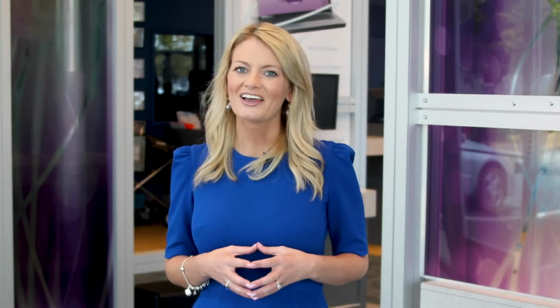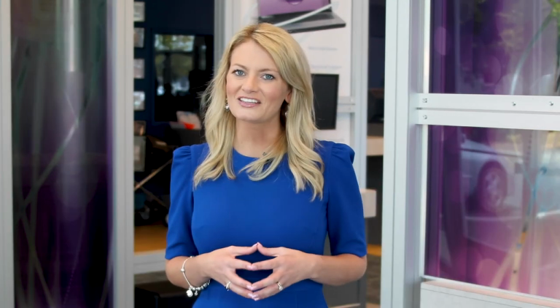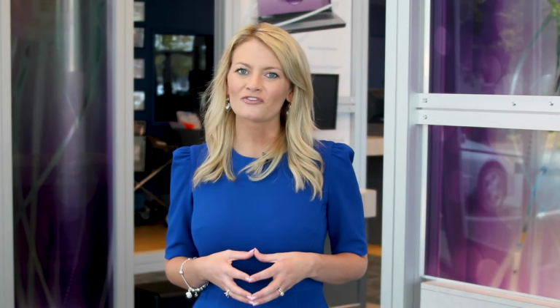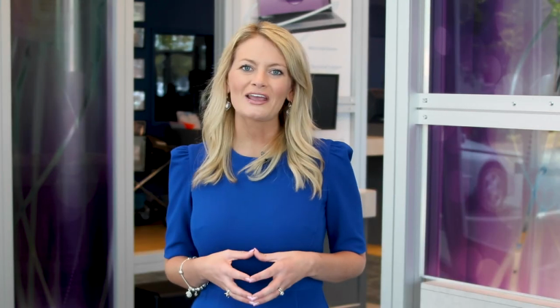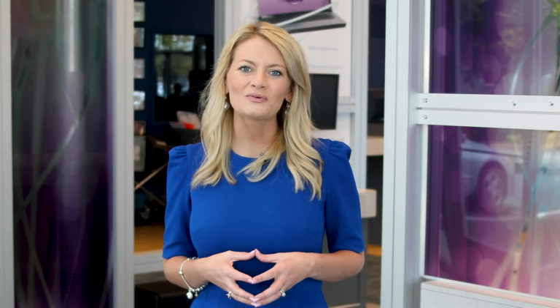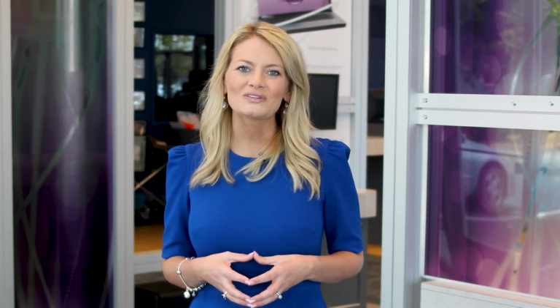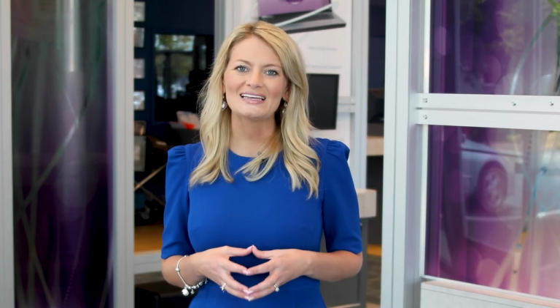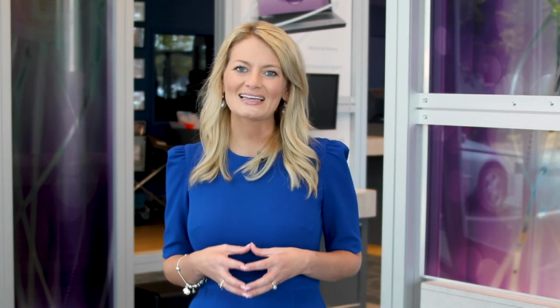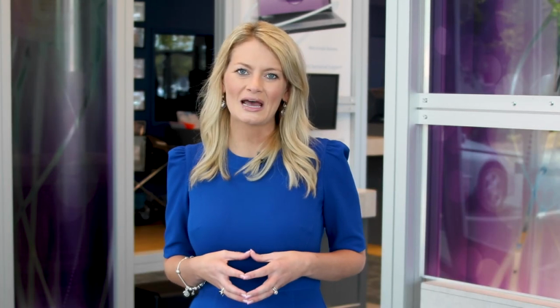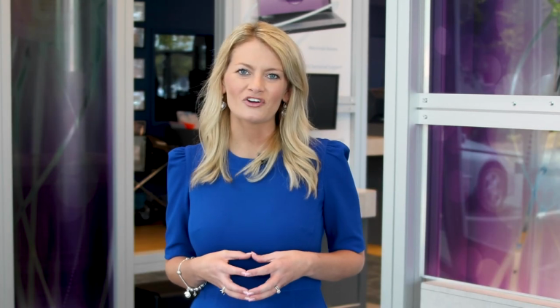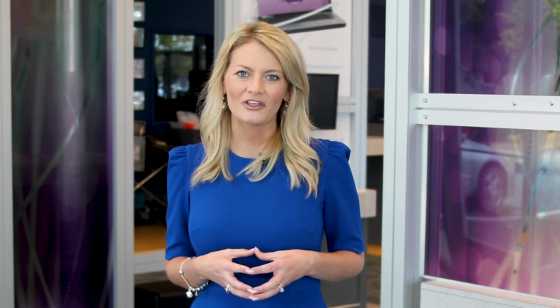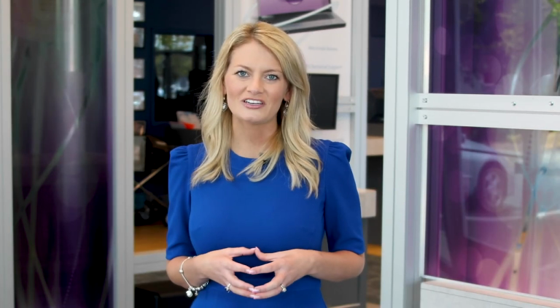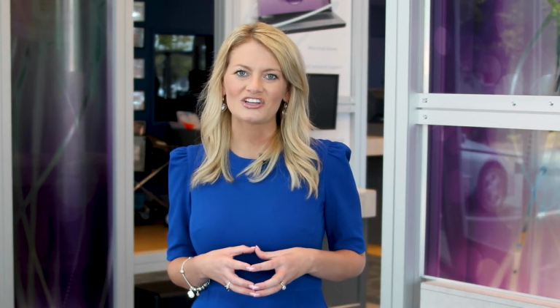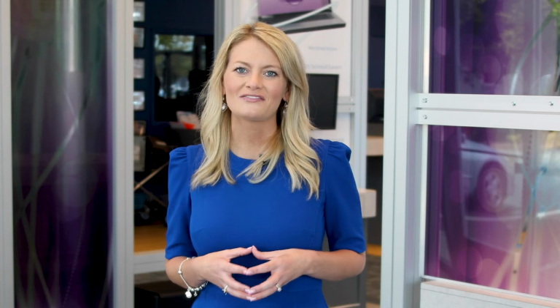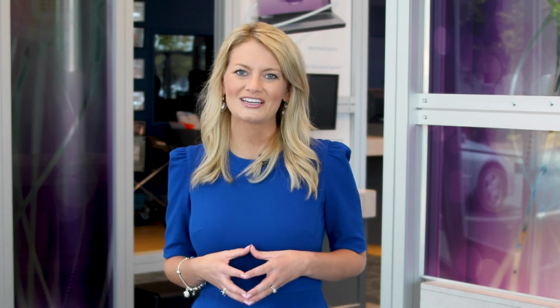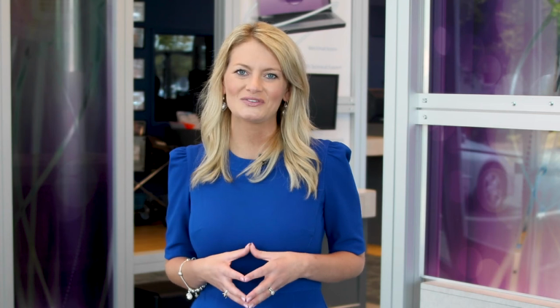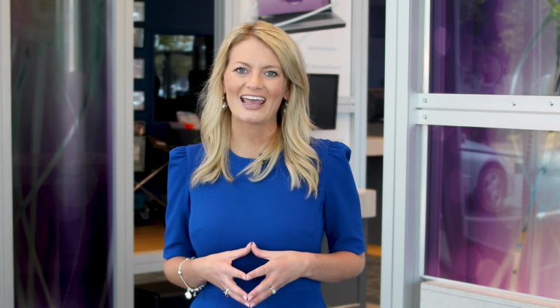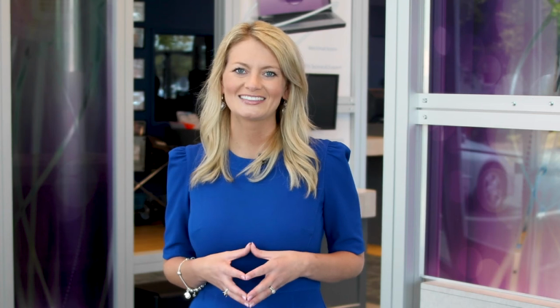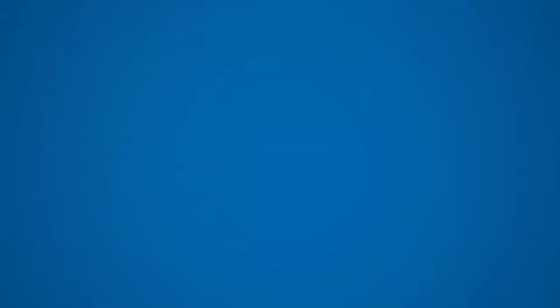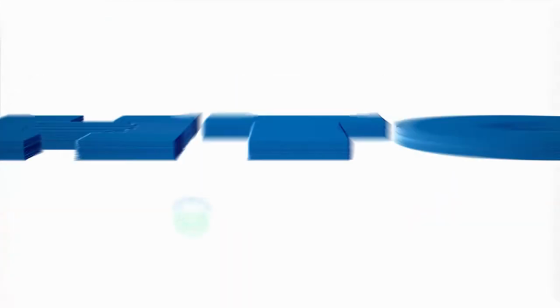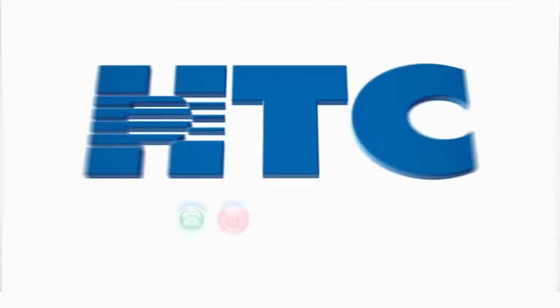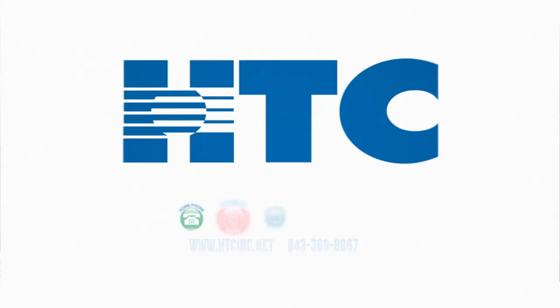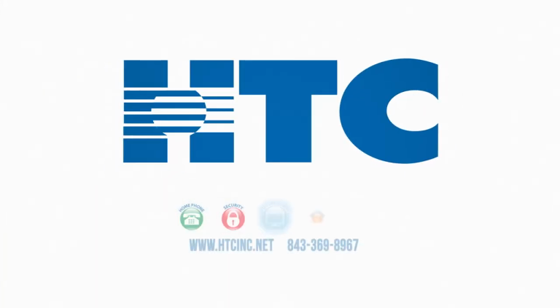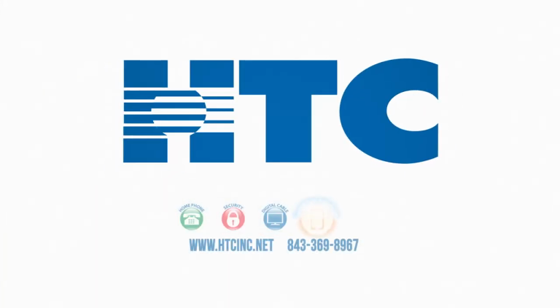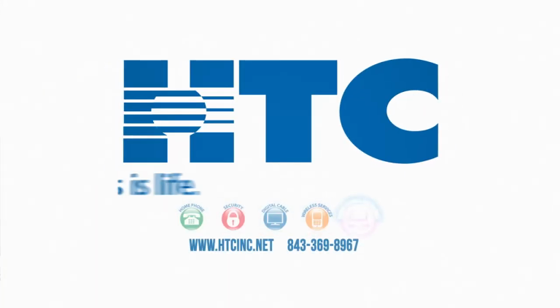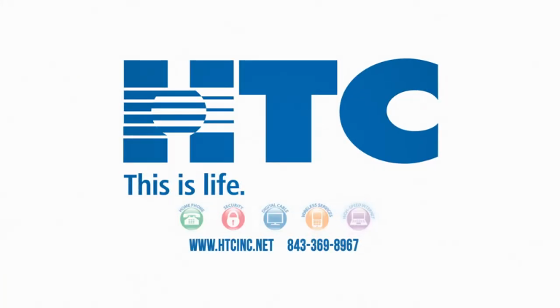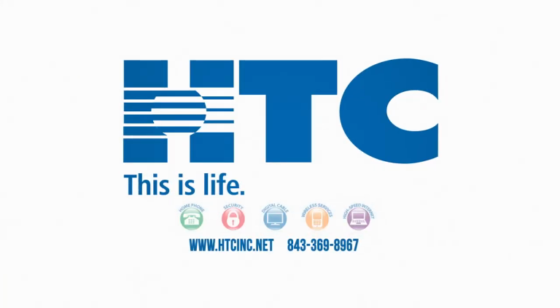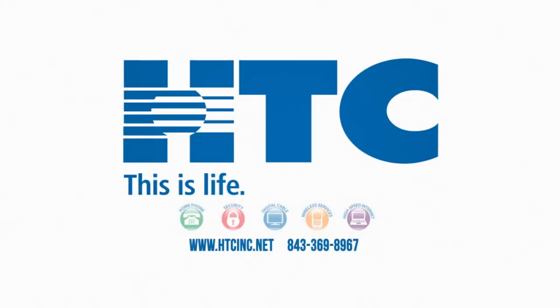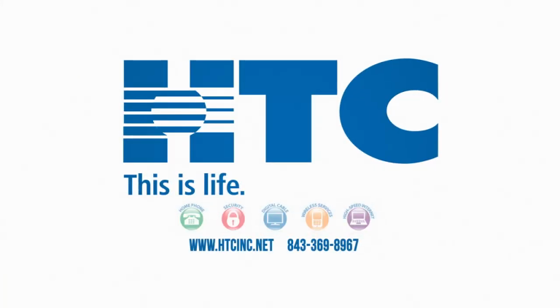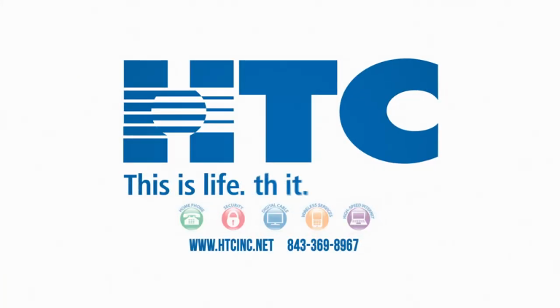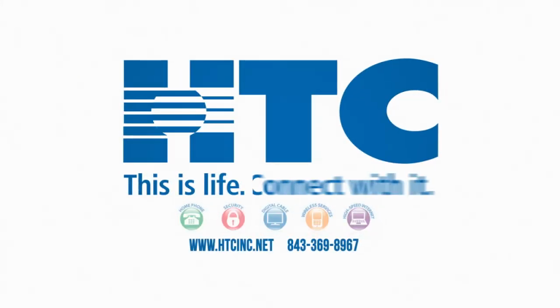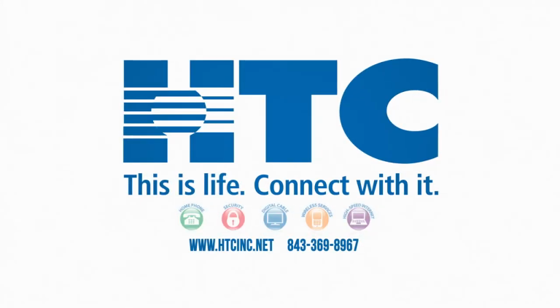That's all for now. We'll see you next time for another edition of Tech Tuesday. HTC. This is life. Connect with it.